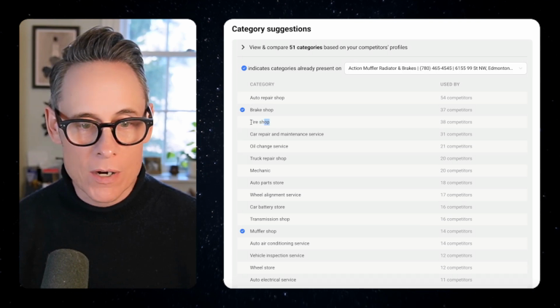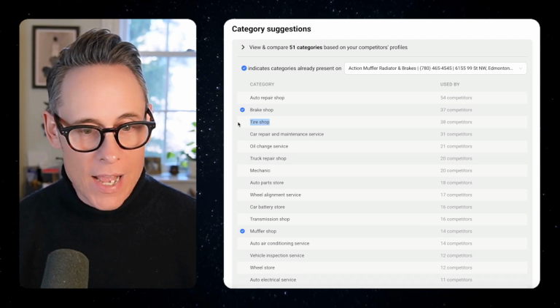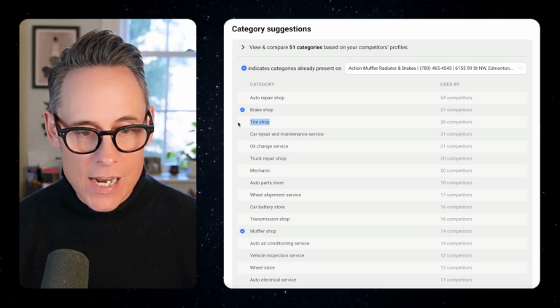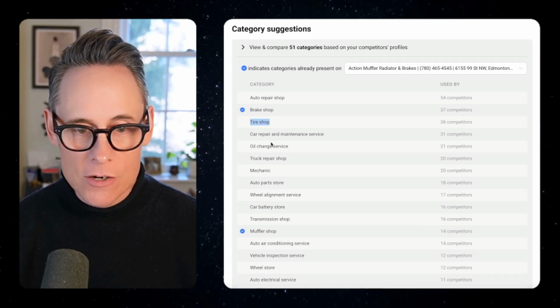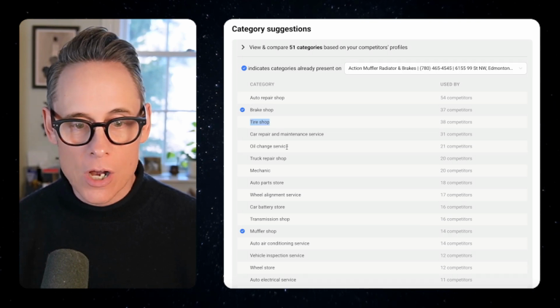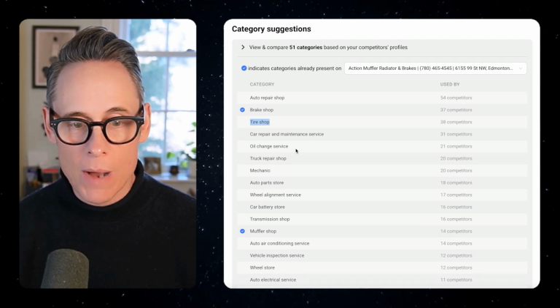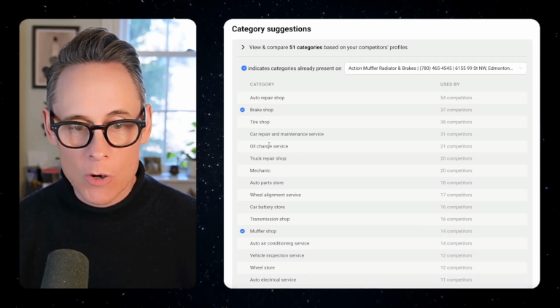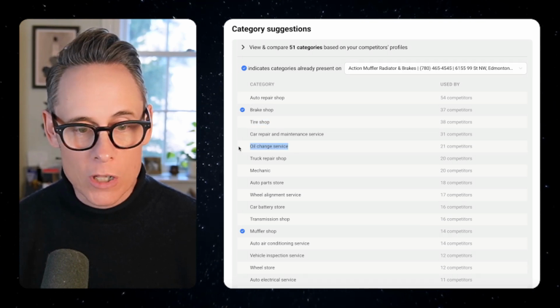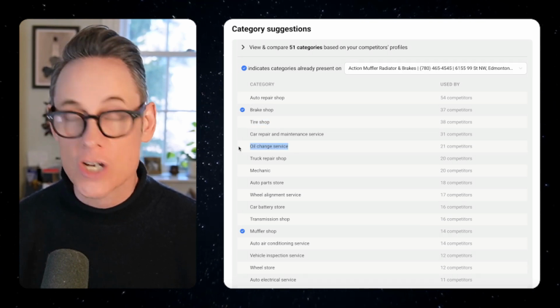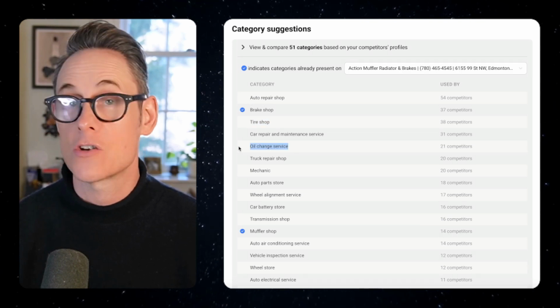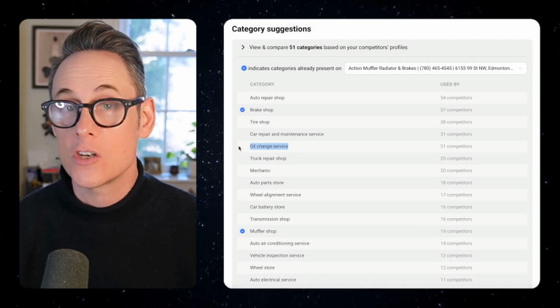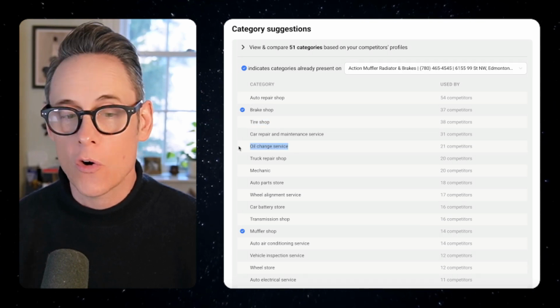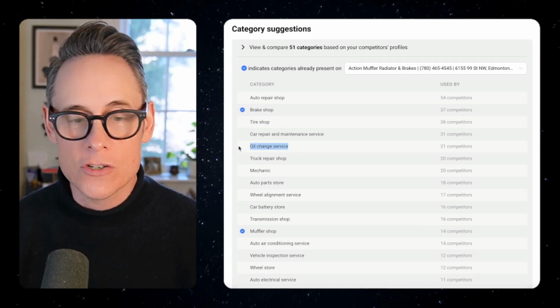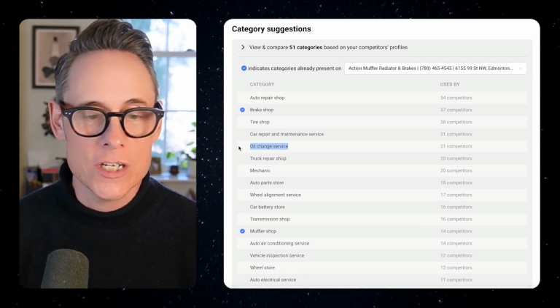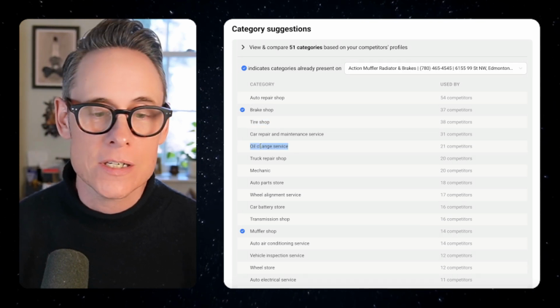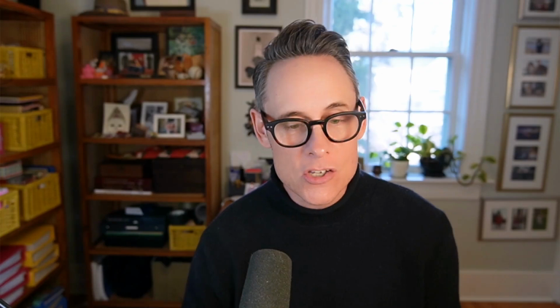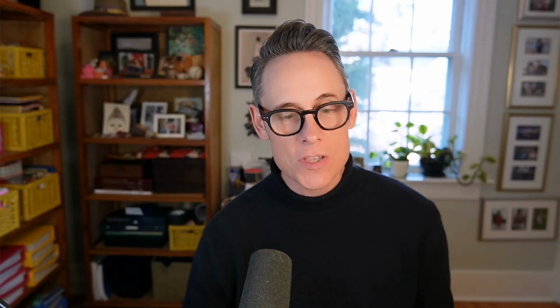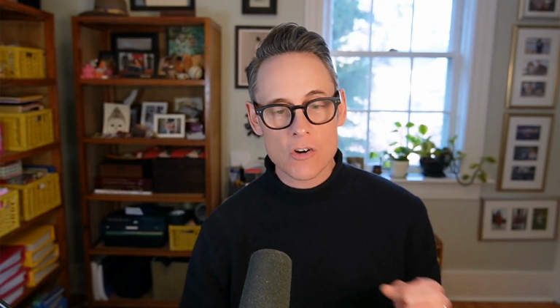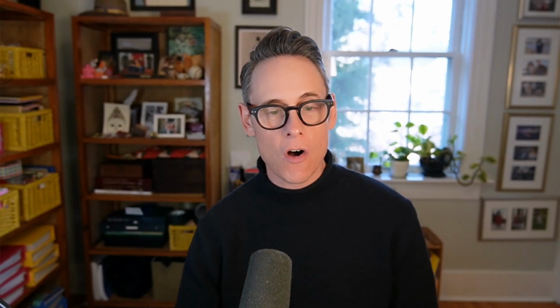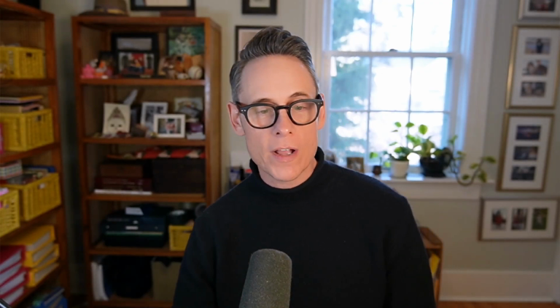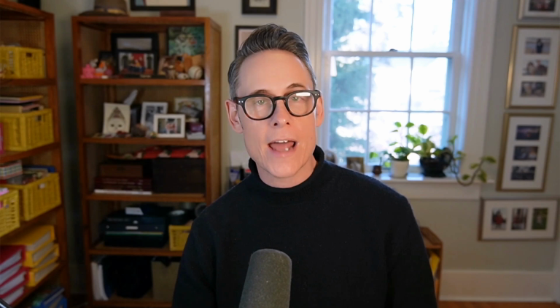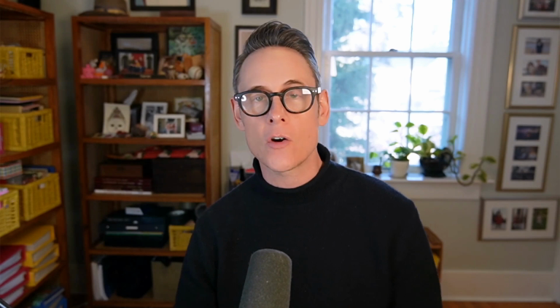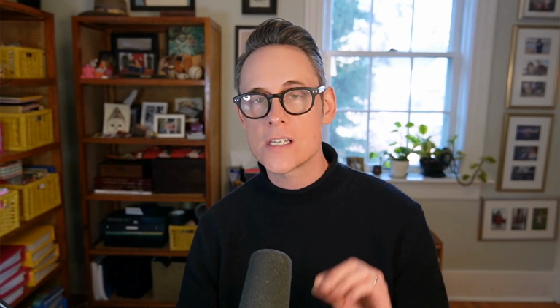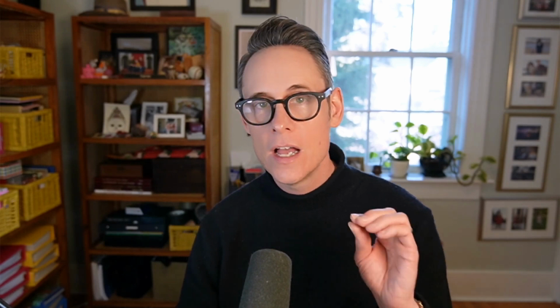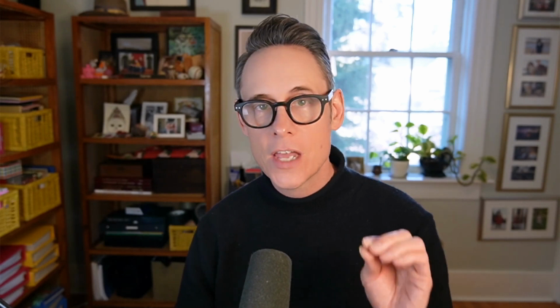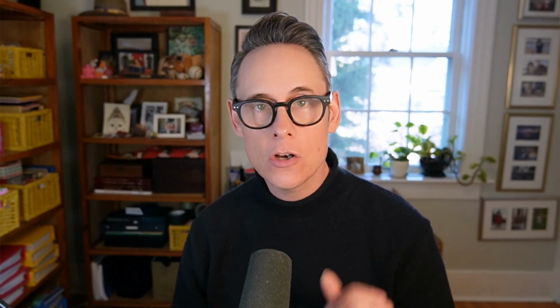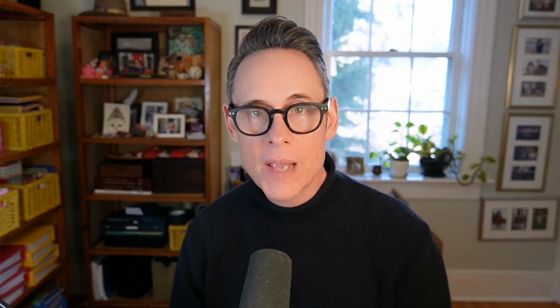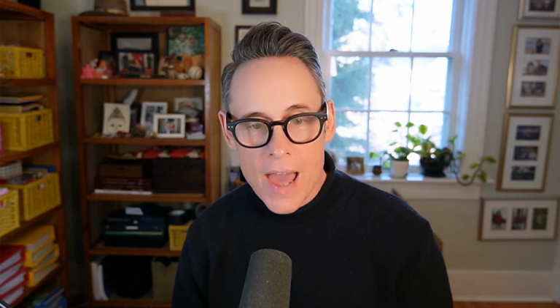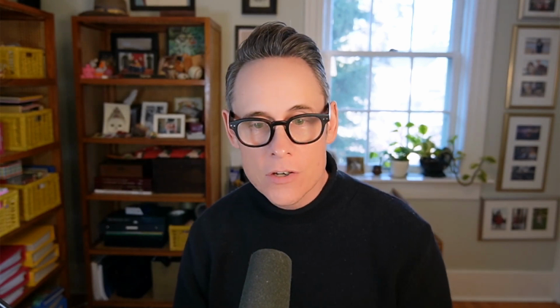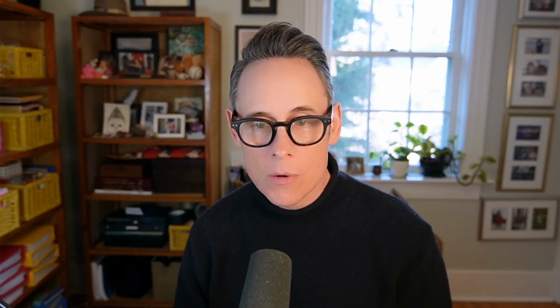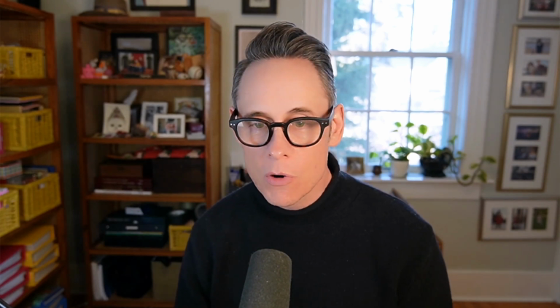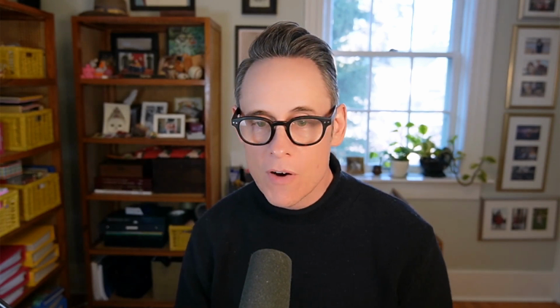Why don't they add tire shop? How about oil changes — do they do oil changes? These are all categories they could be adding to their profile.